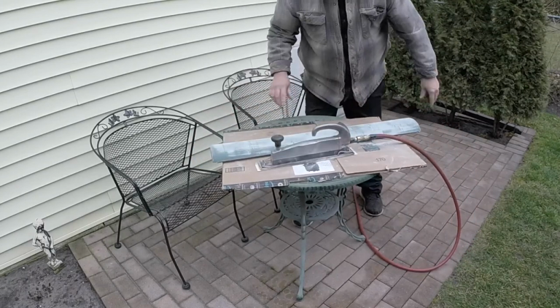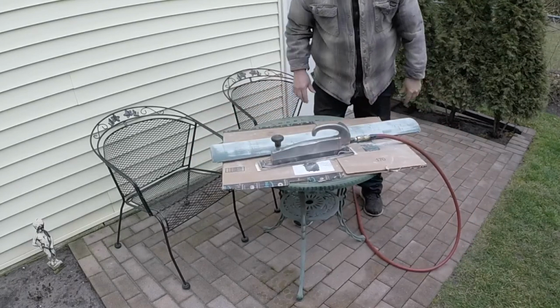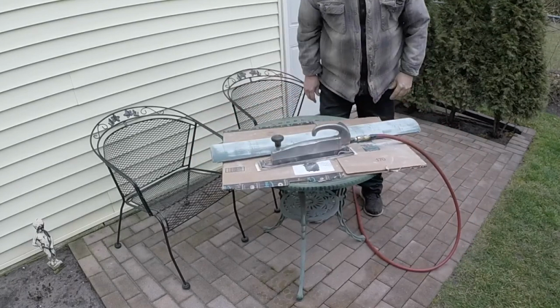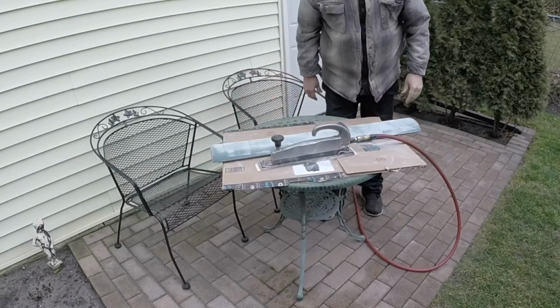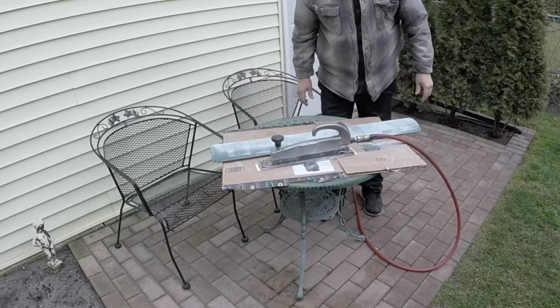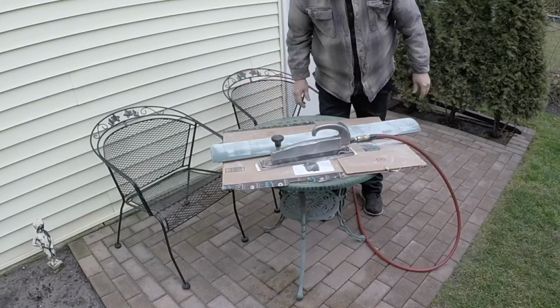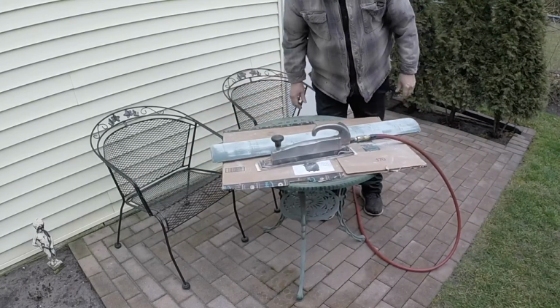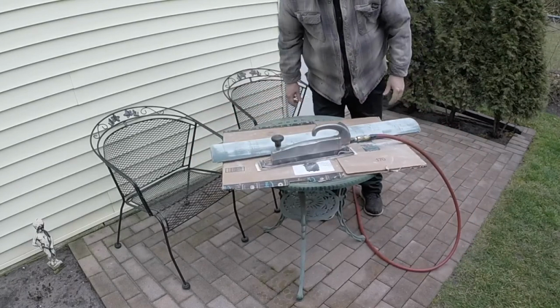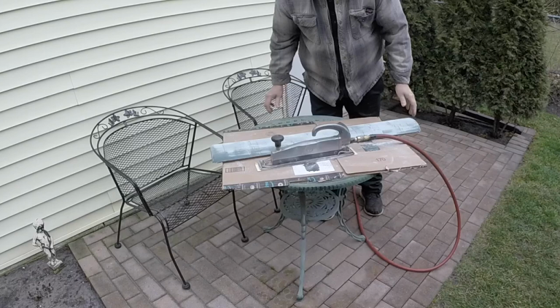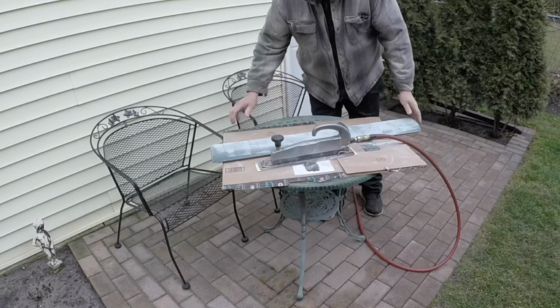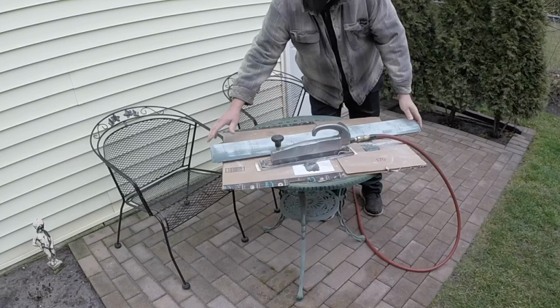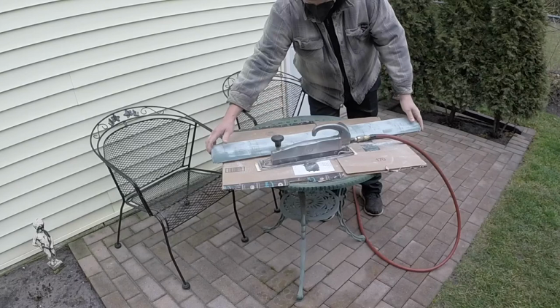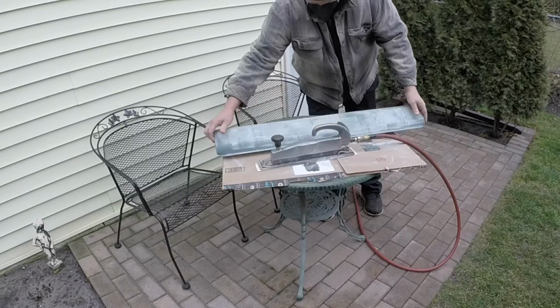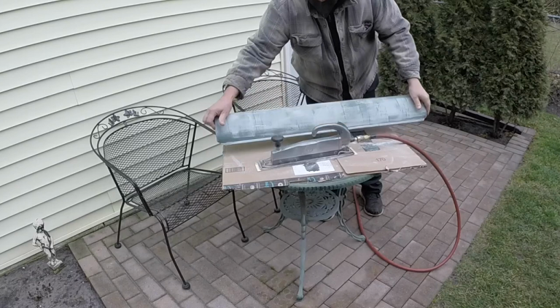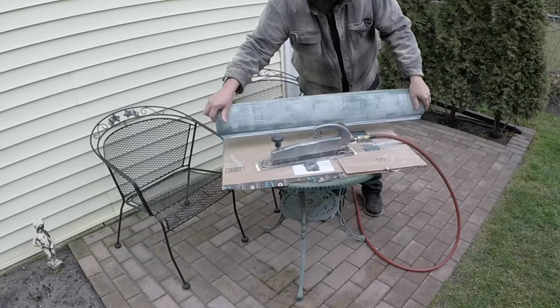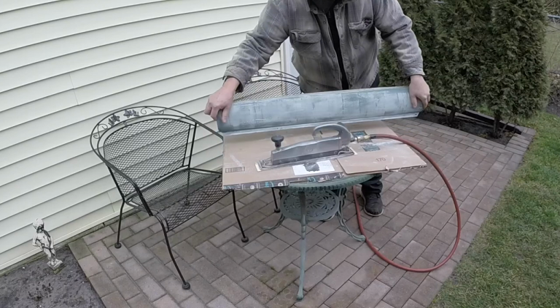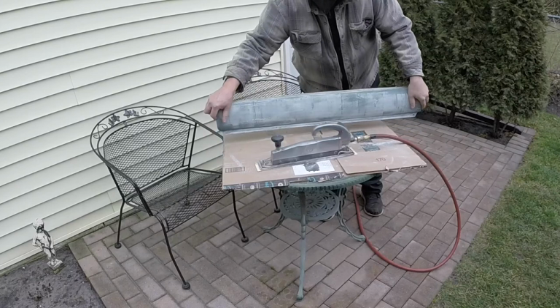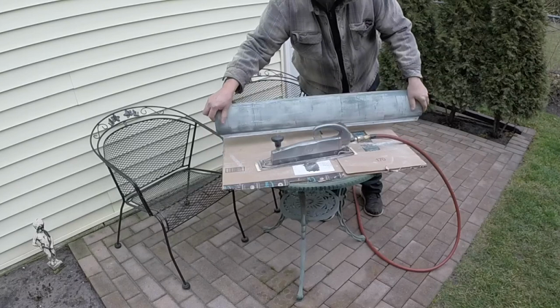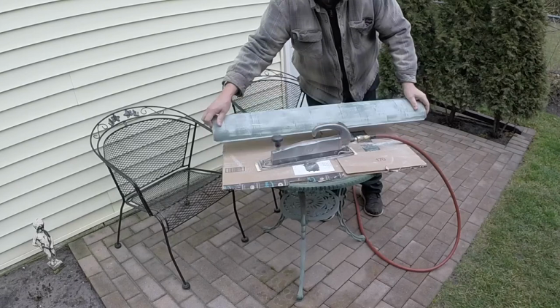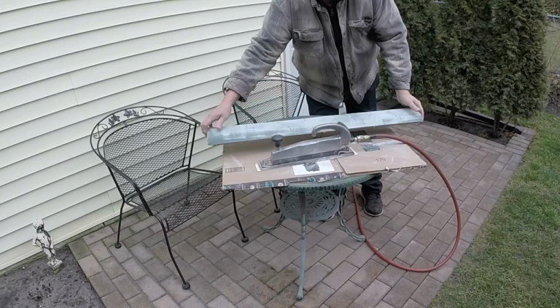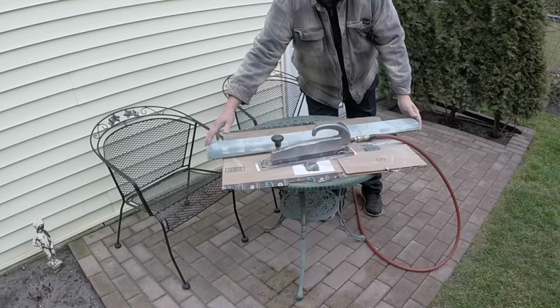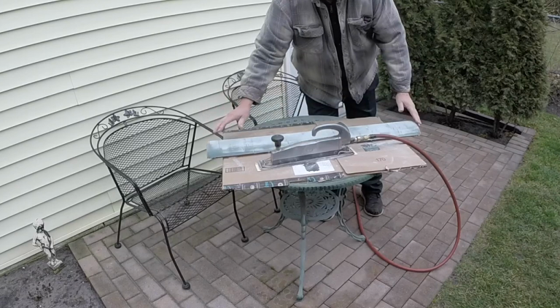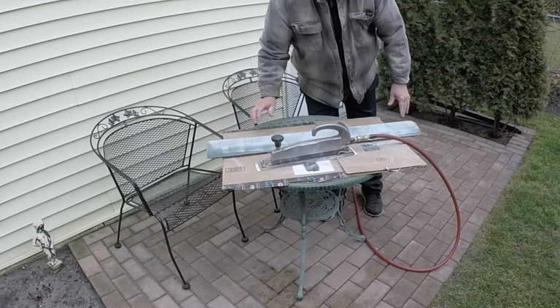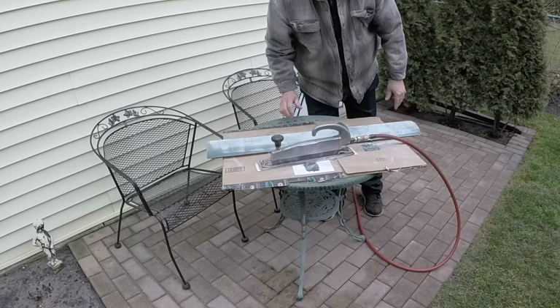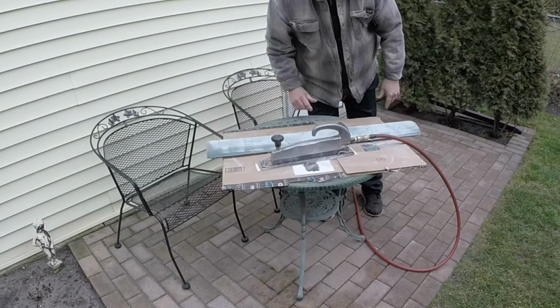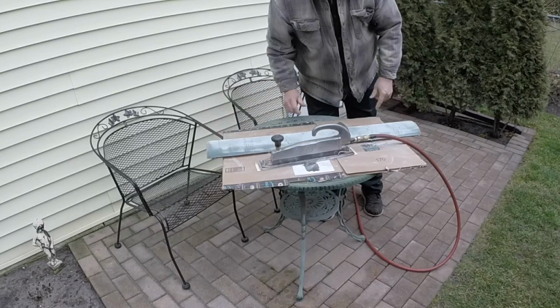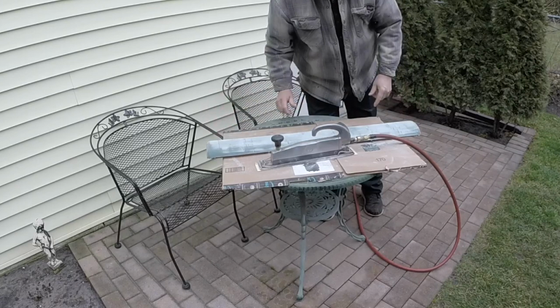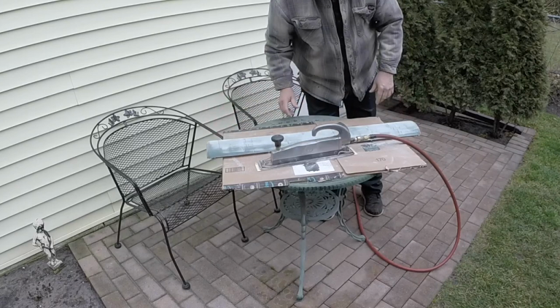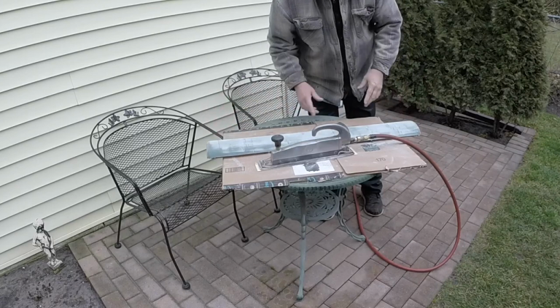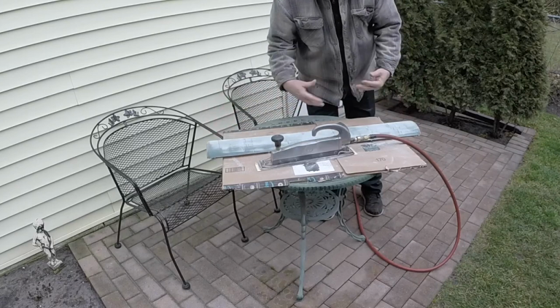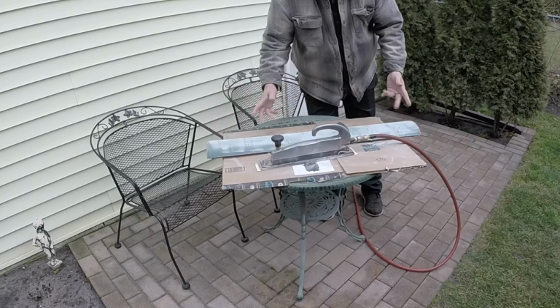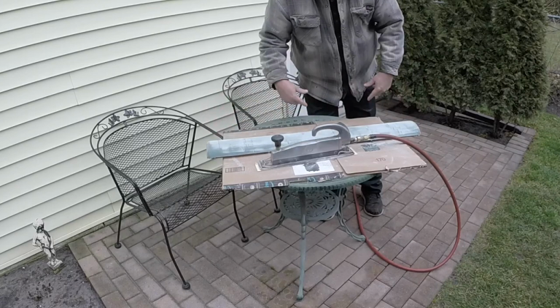You get the idea of what I'm doing here, so I'm just going to turn the camera off and continue sanding.